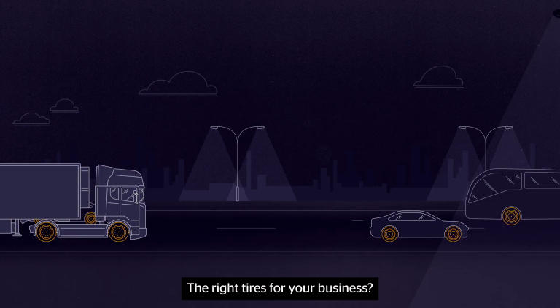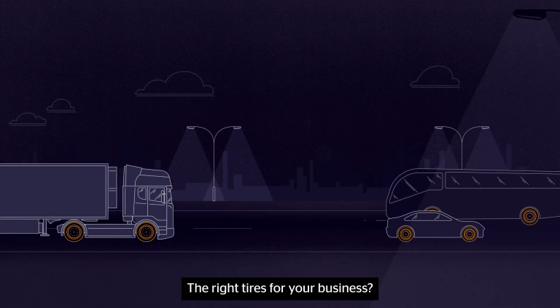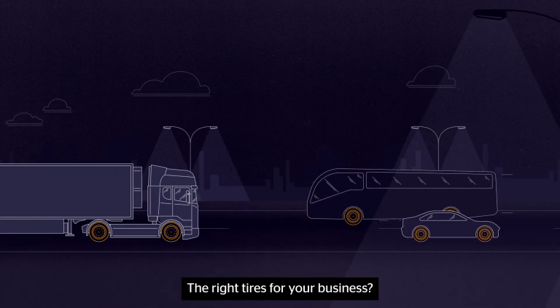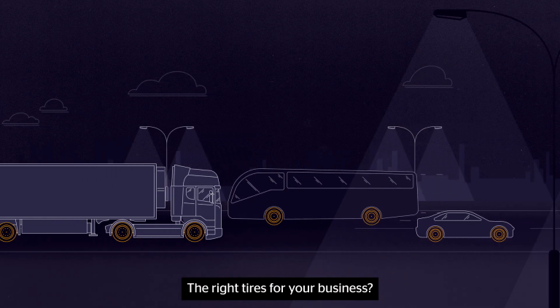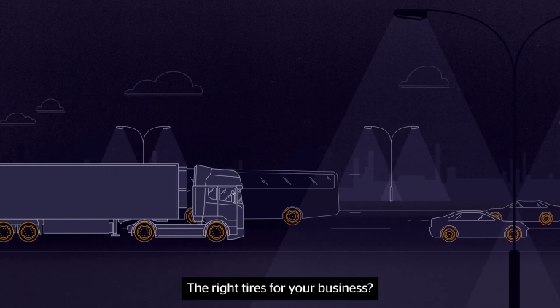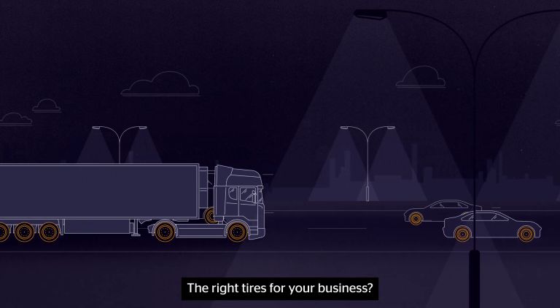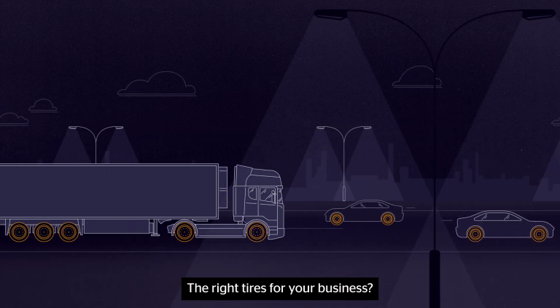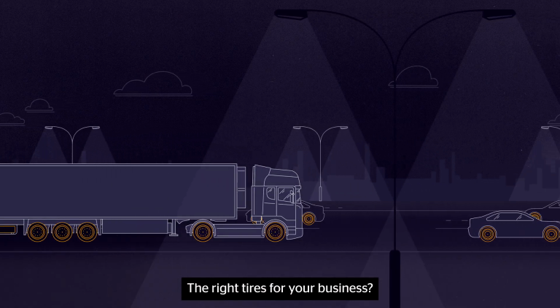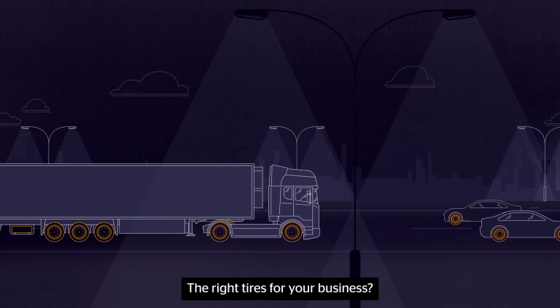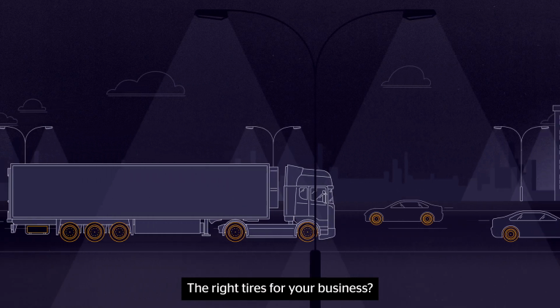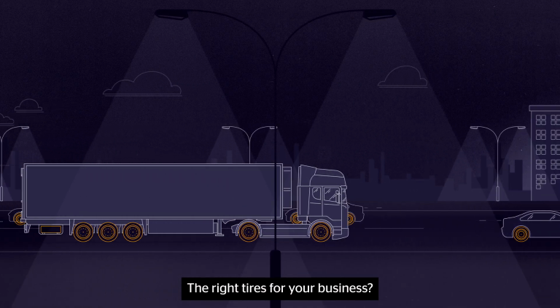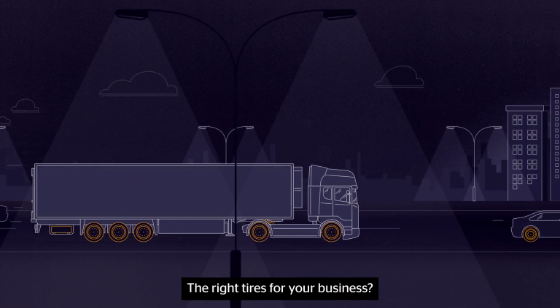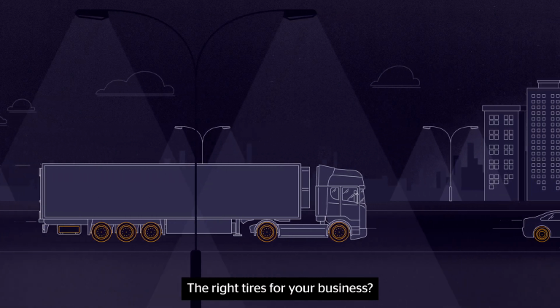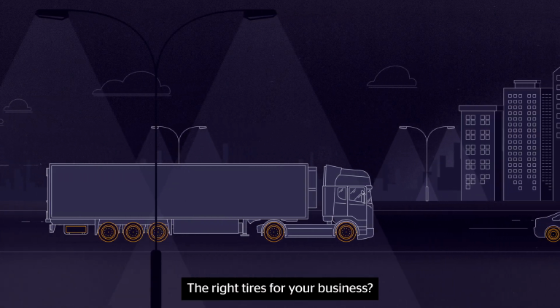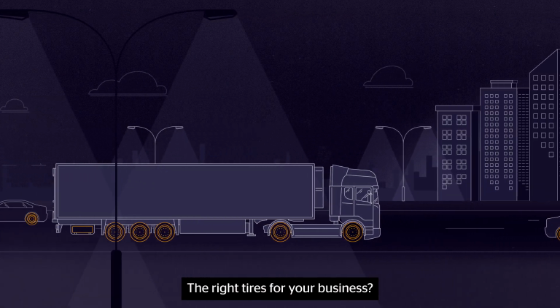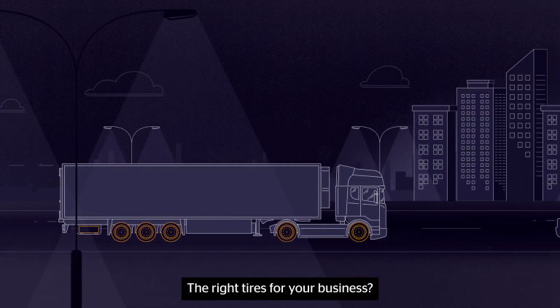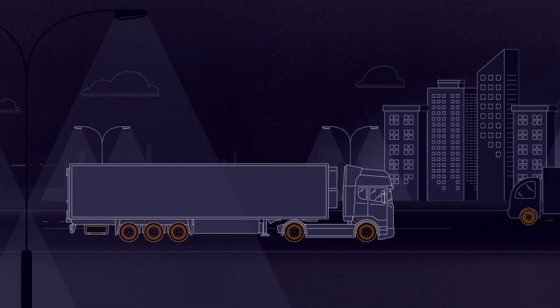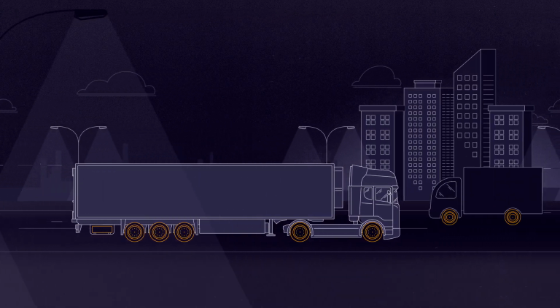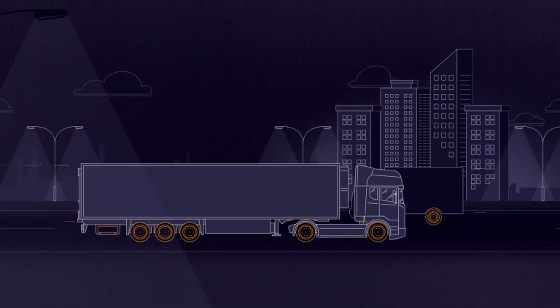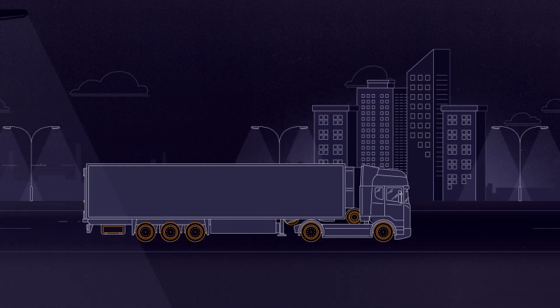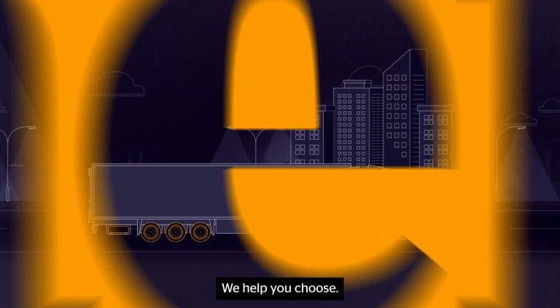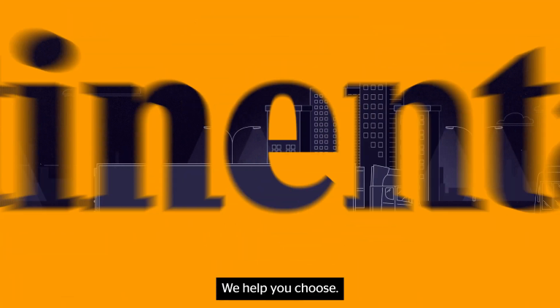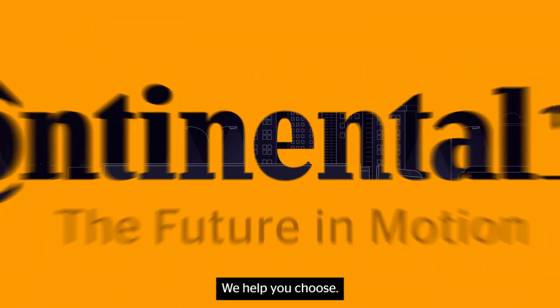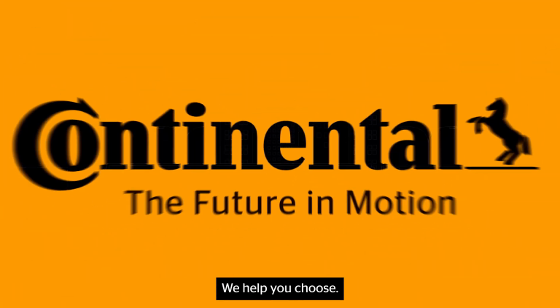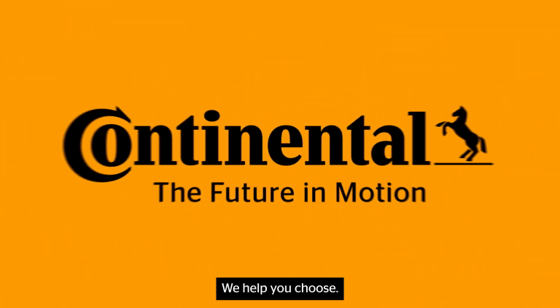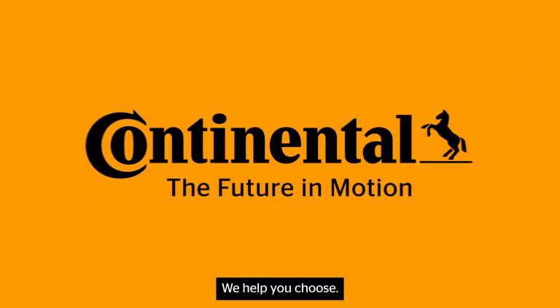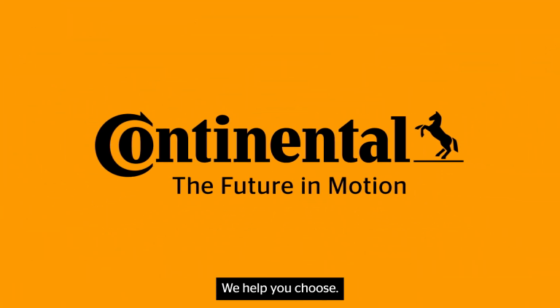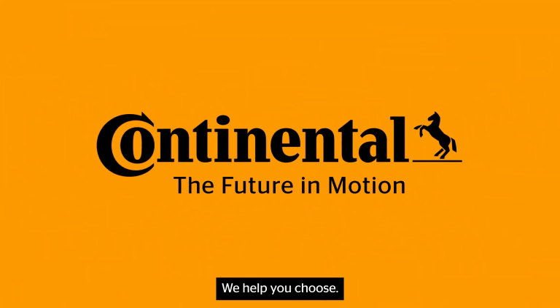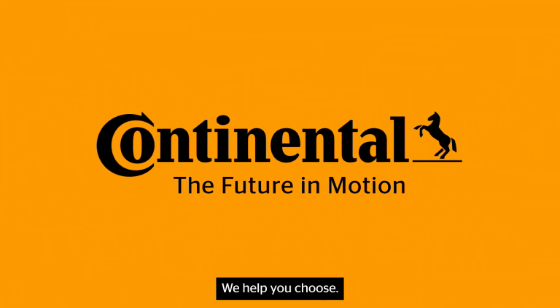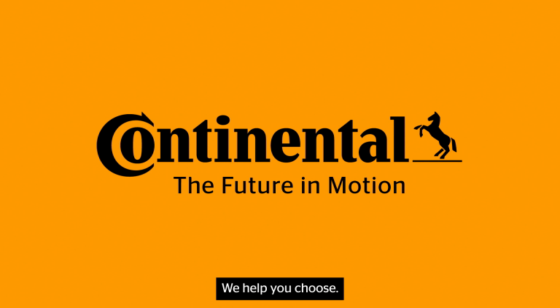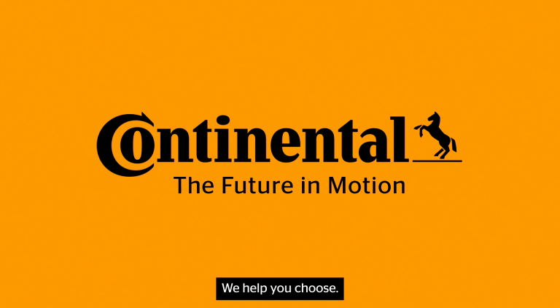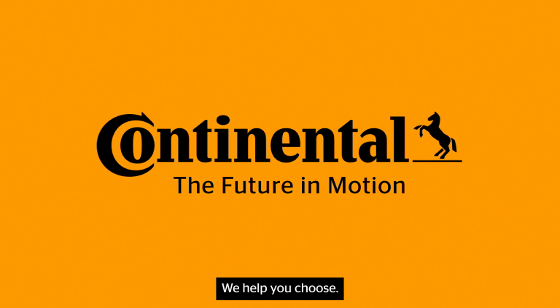The right tires for your business — we help you choose the right tires.